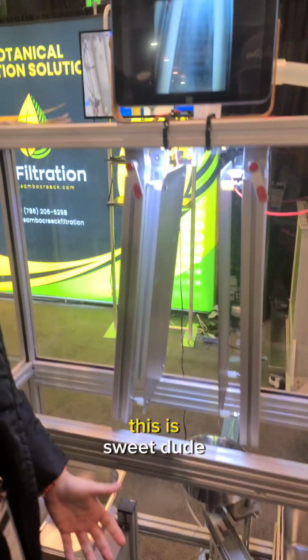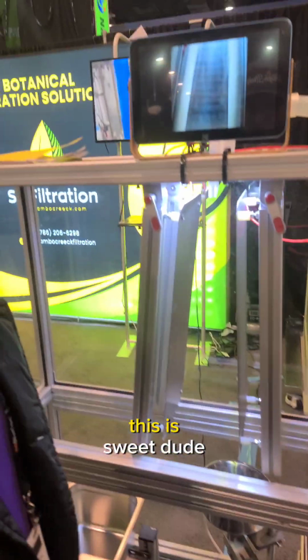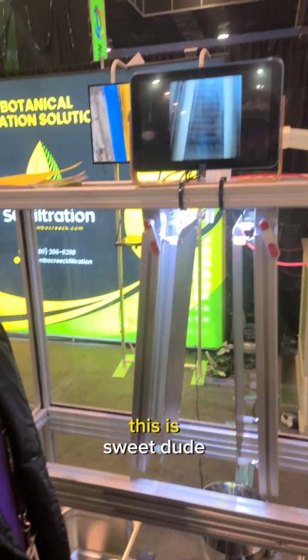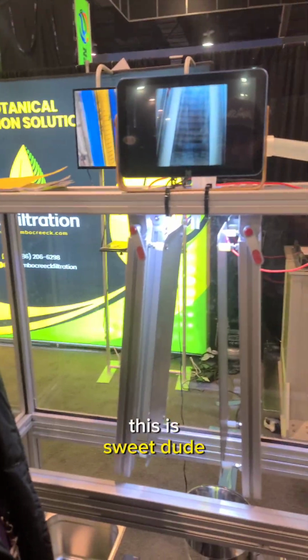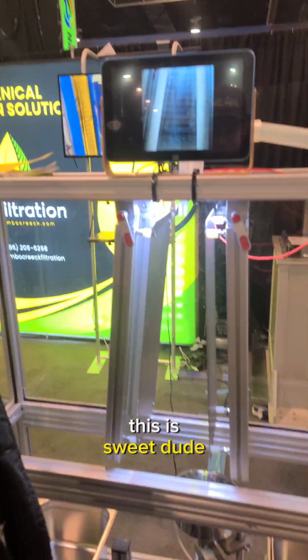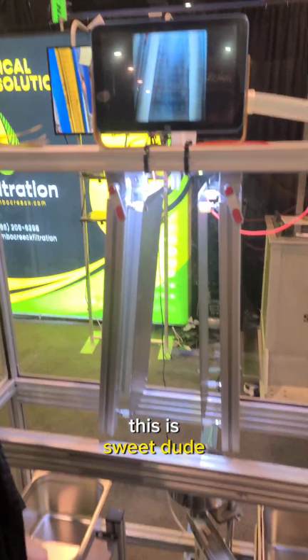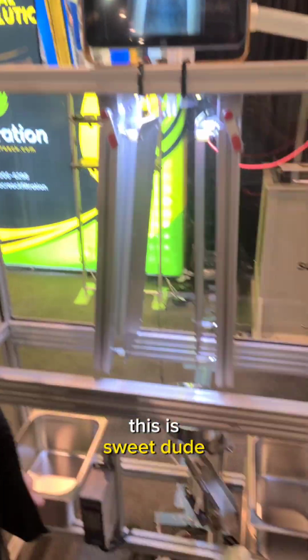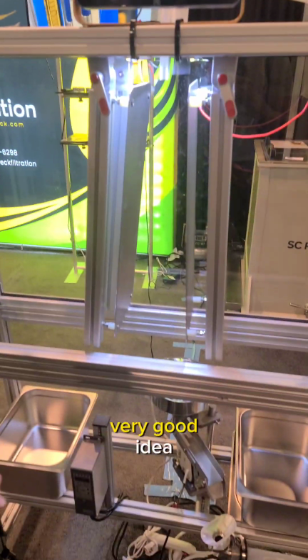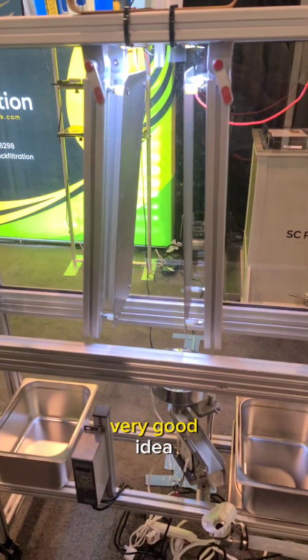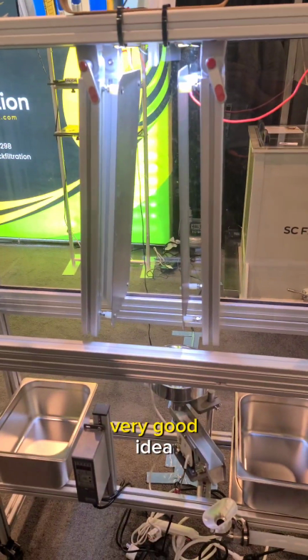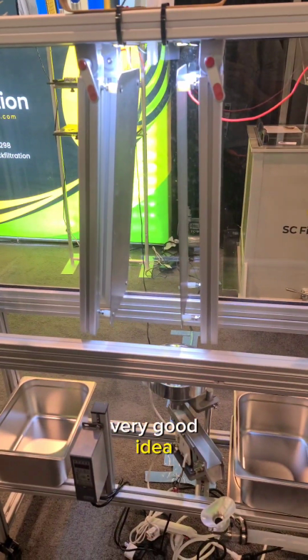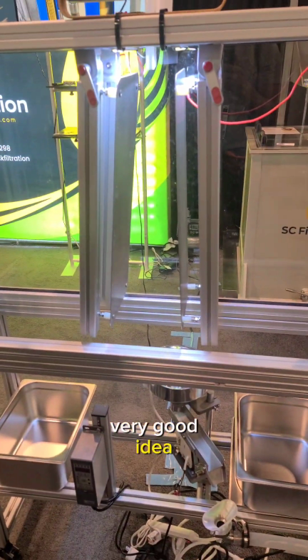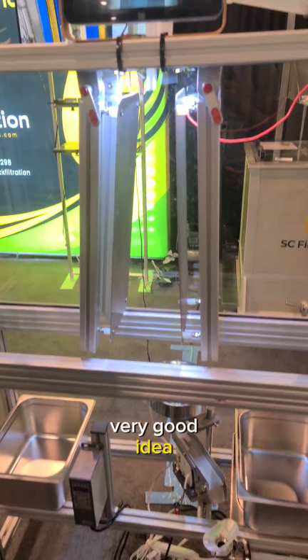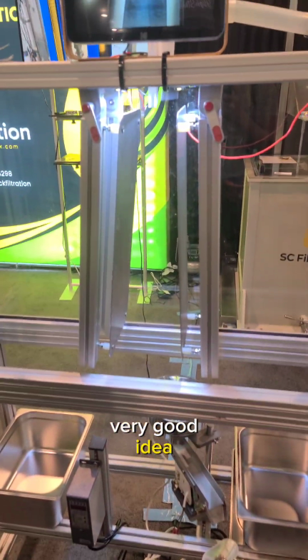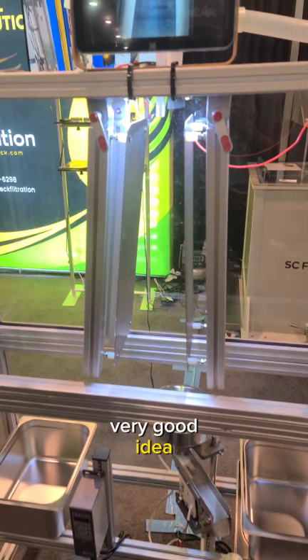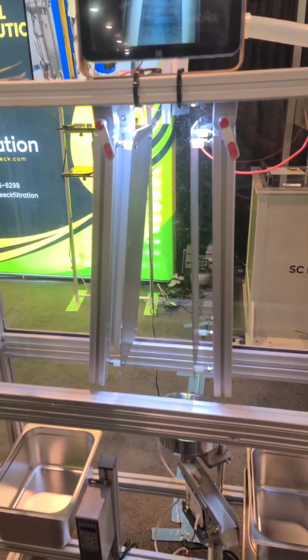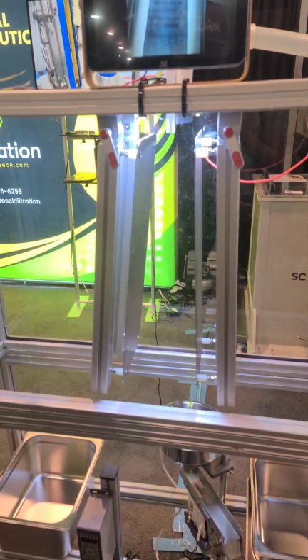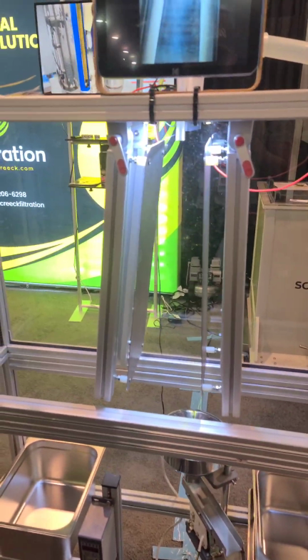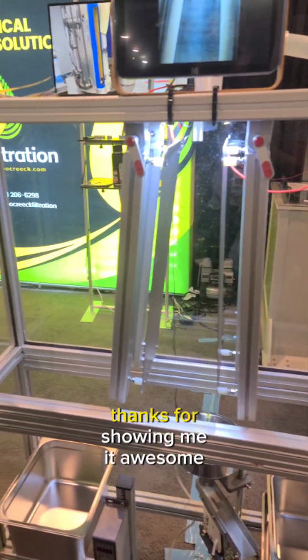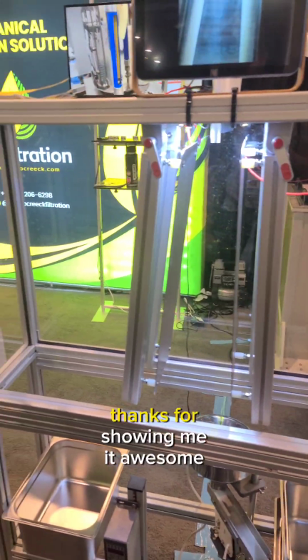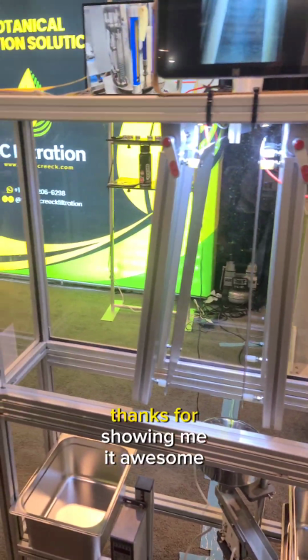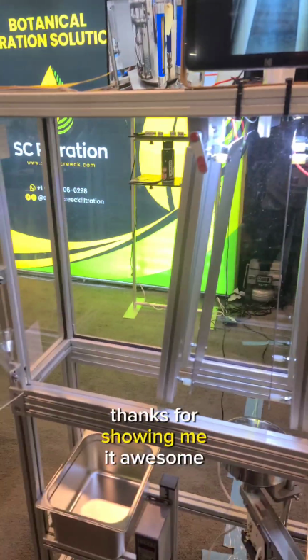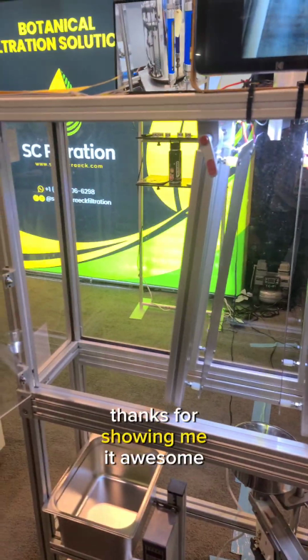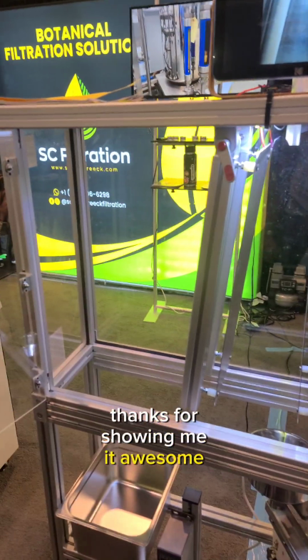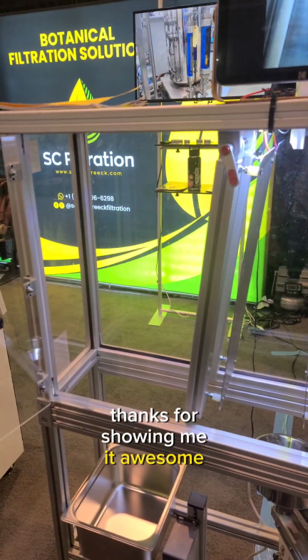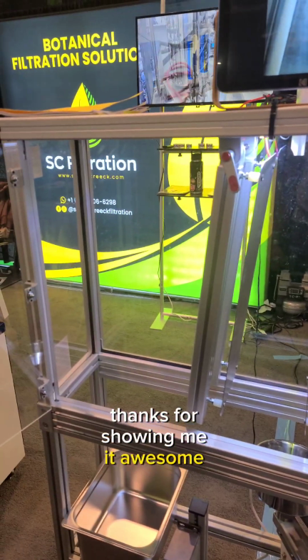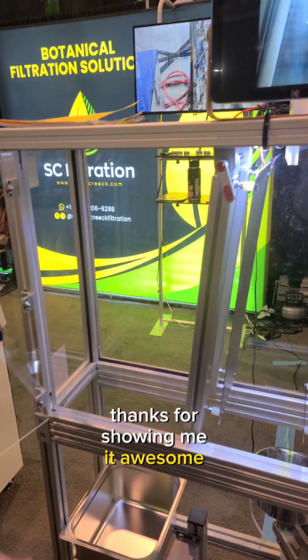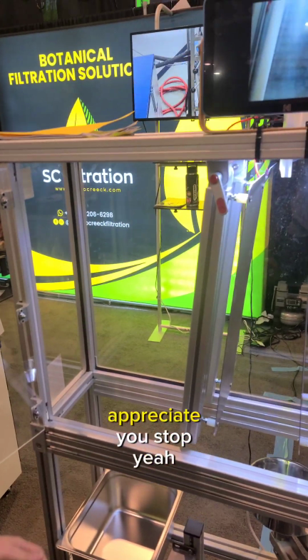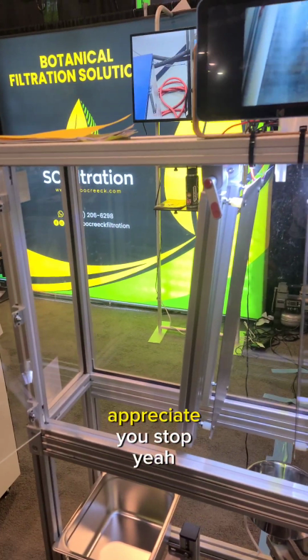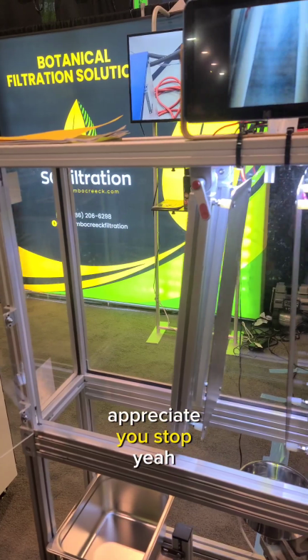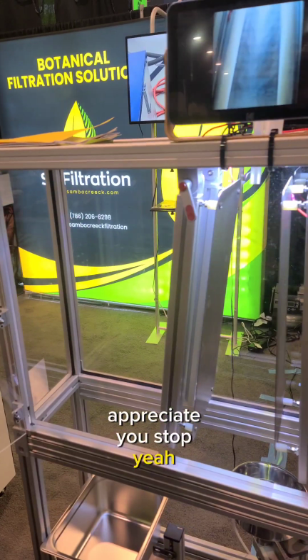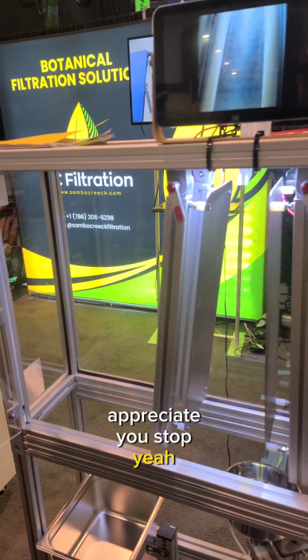Awesome, this seems really sweet. Very good idea. Thanks for showing me it. Appreciate you stopping by, brother.